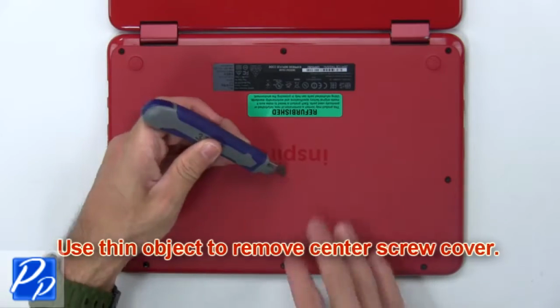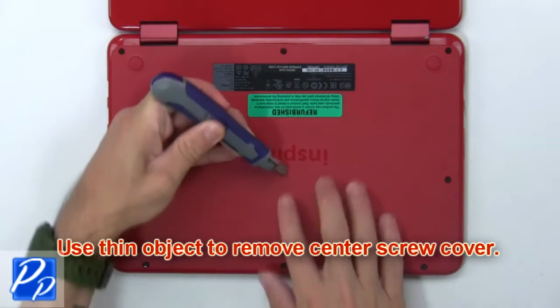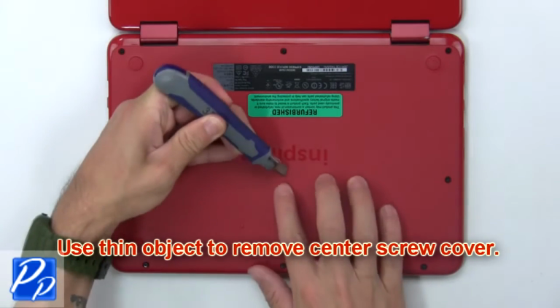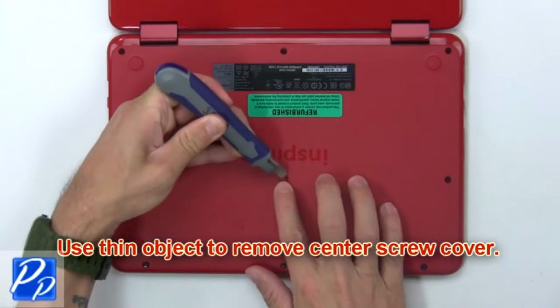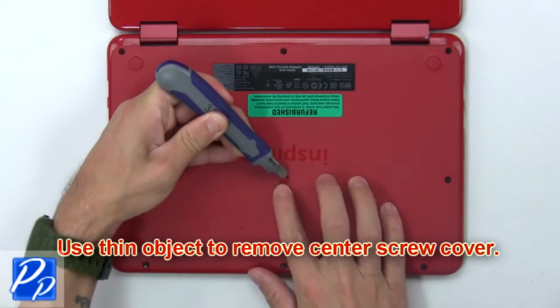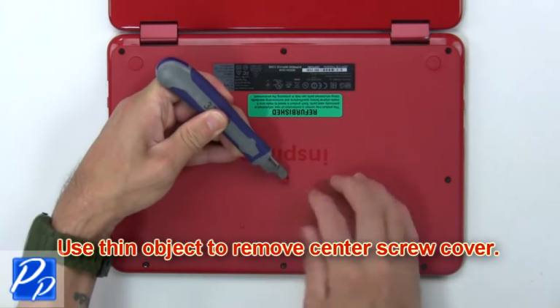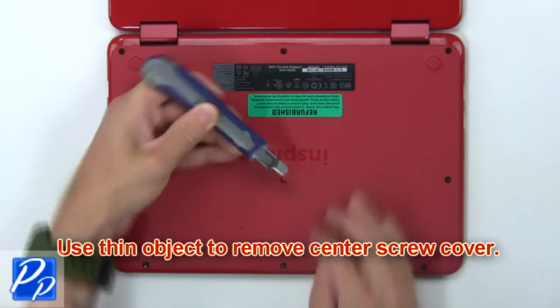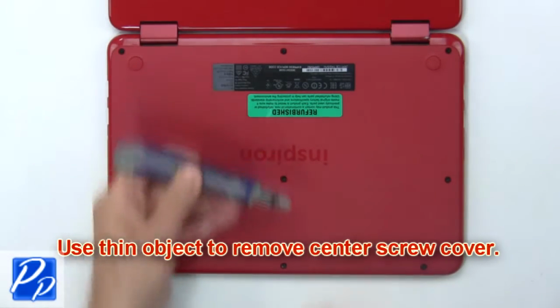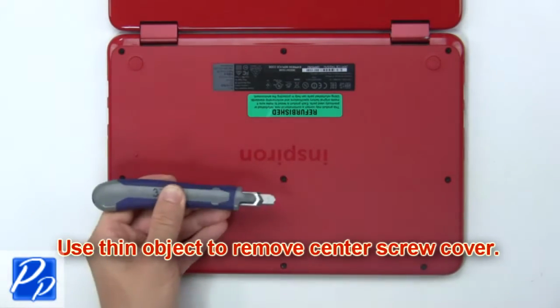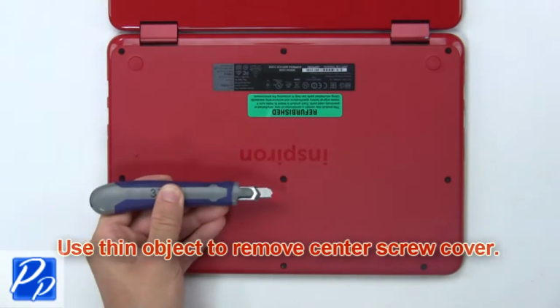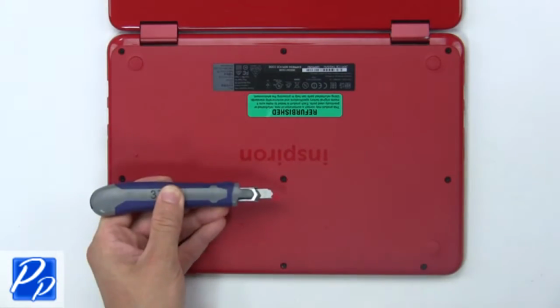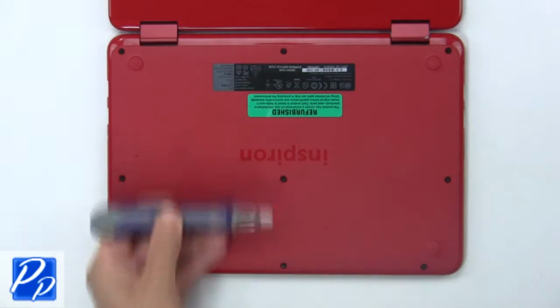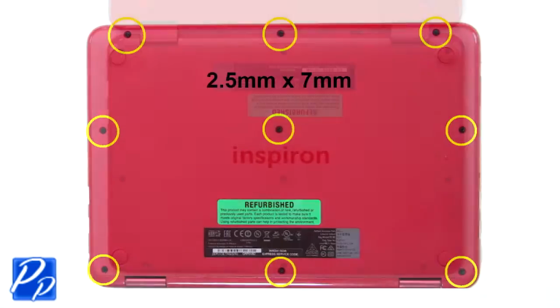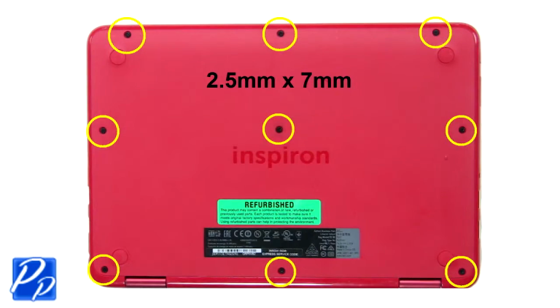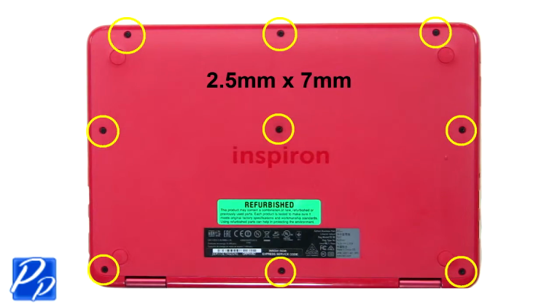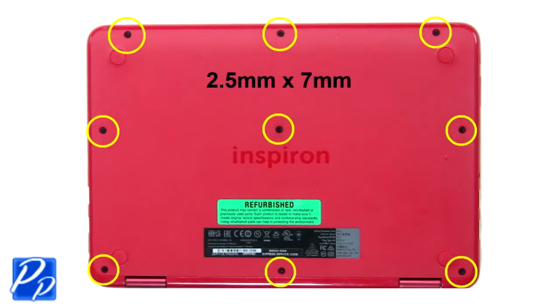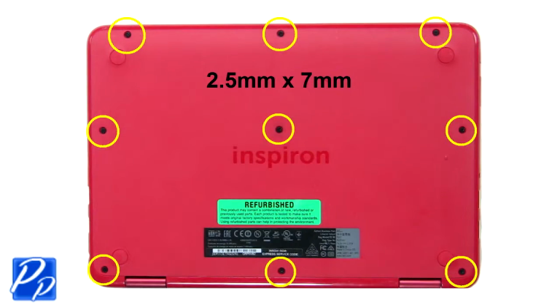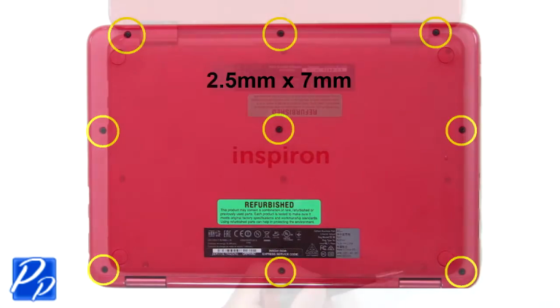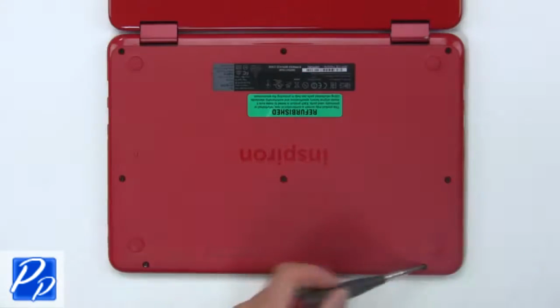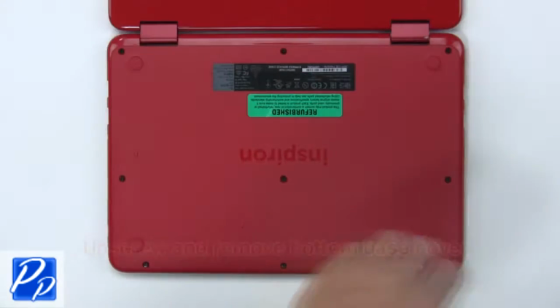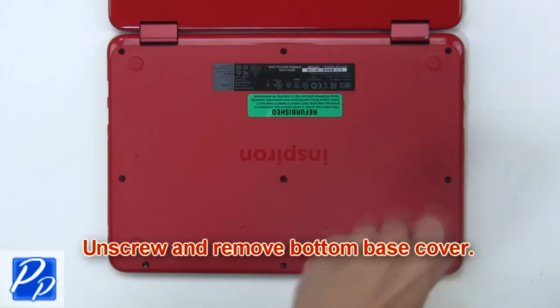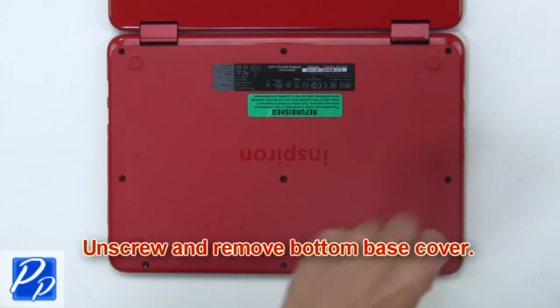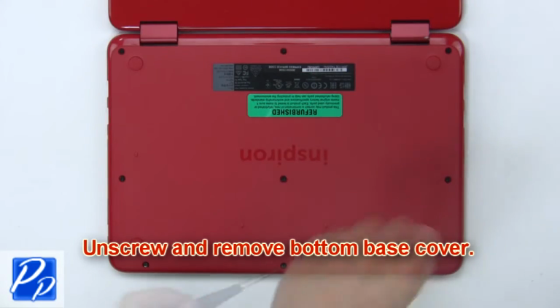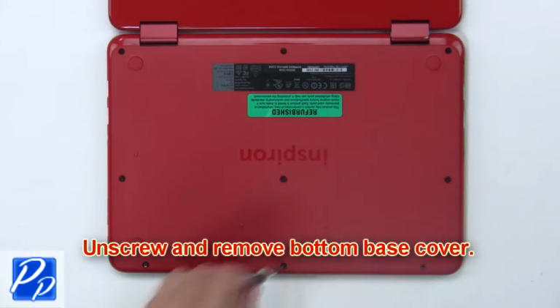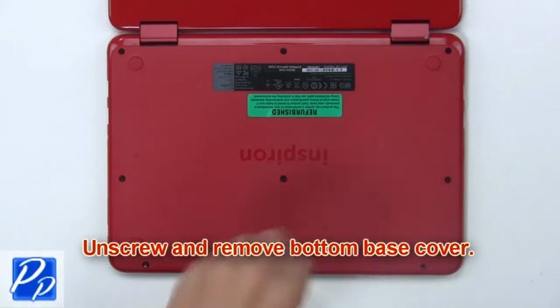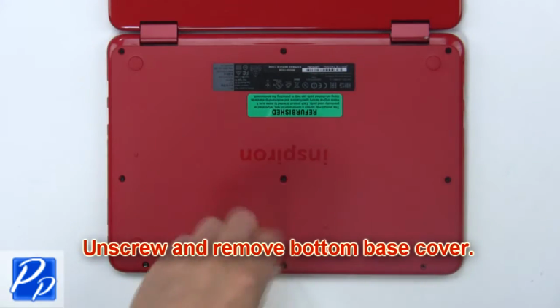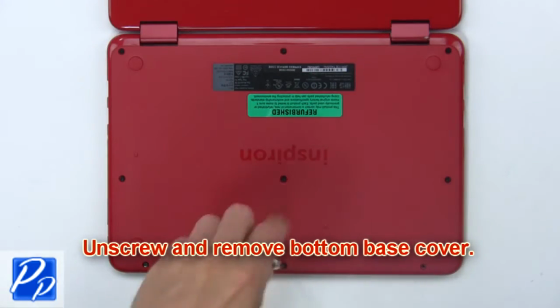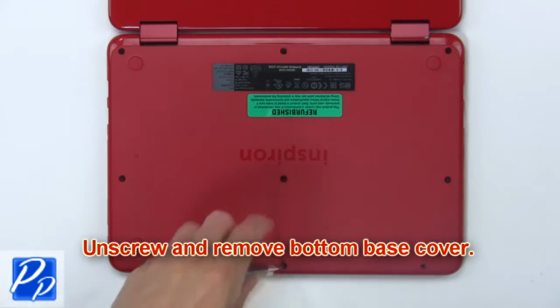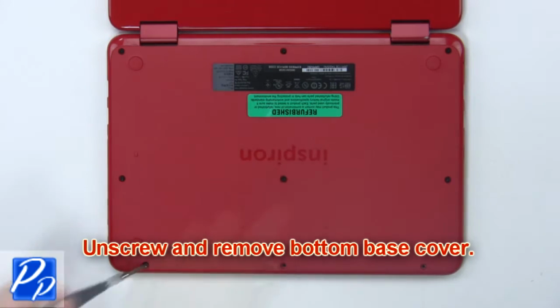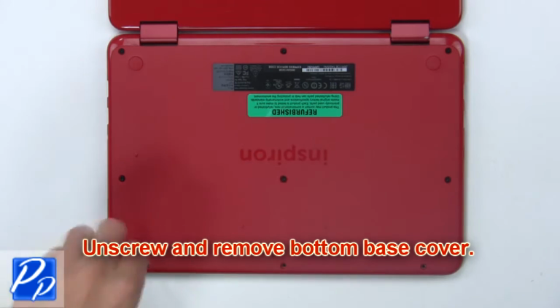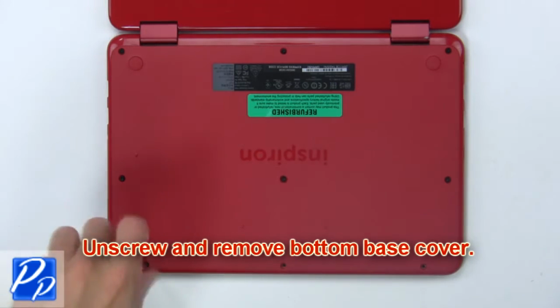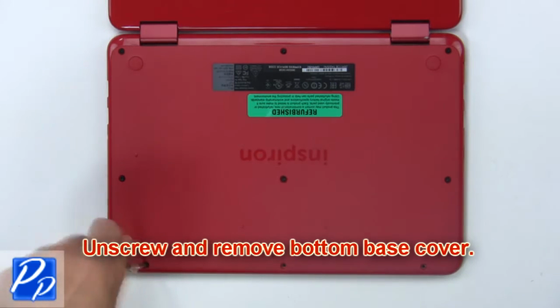Use a thin object to remove the center screw cover. Now unscrew and remove the bottom base cover.